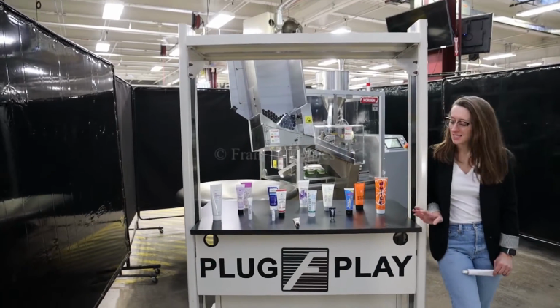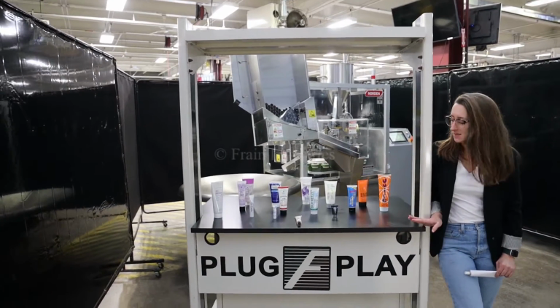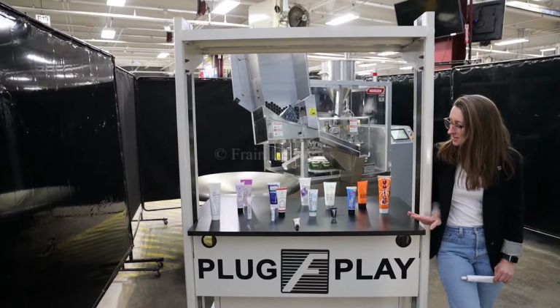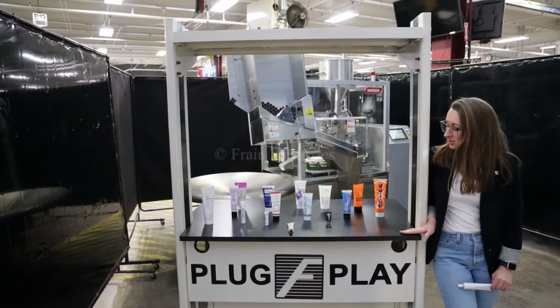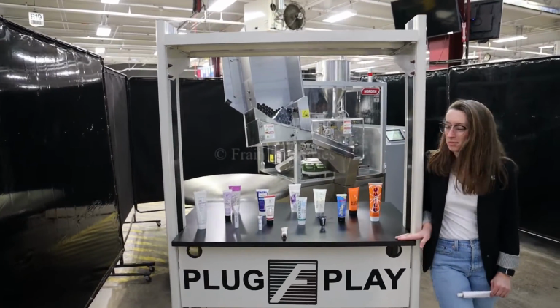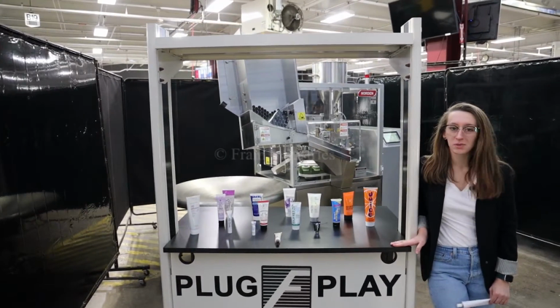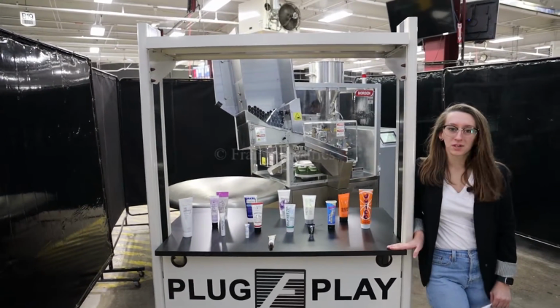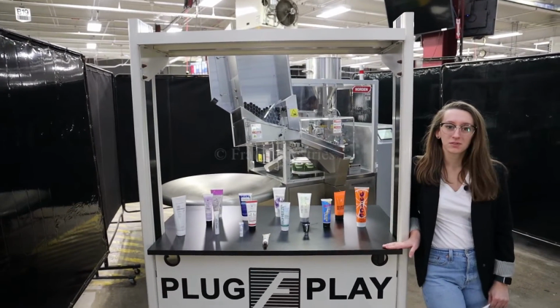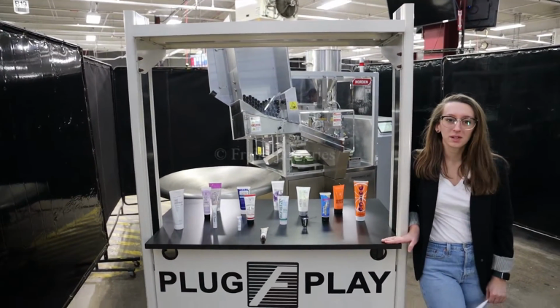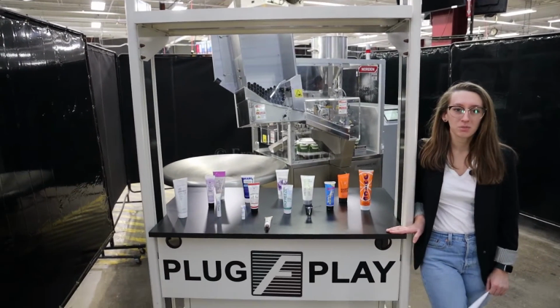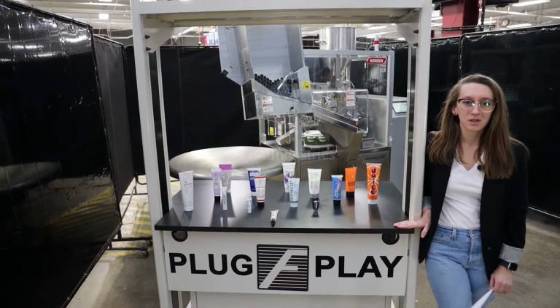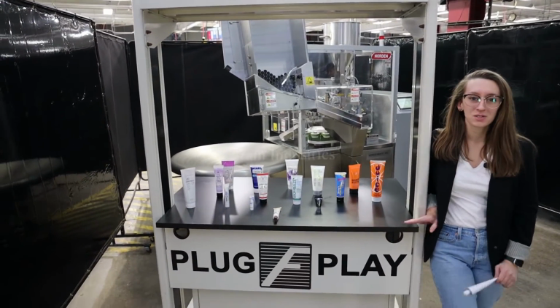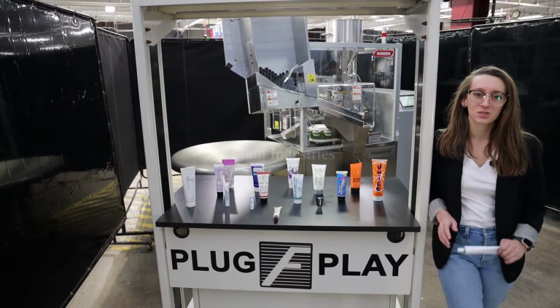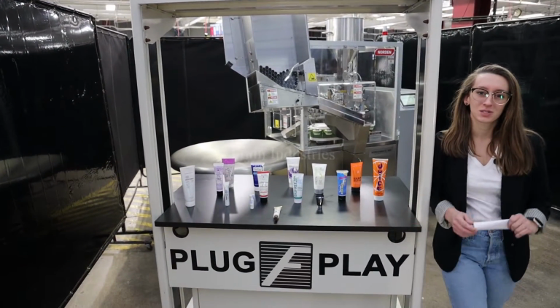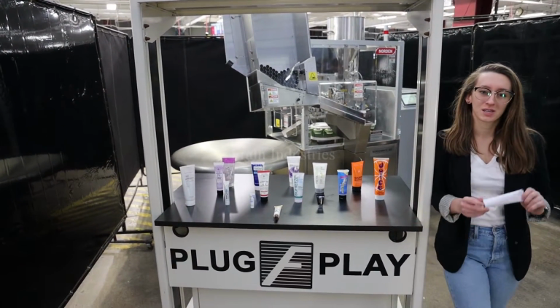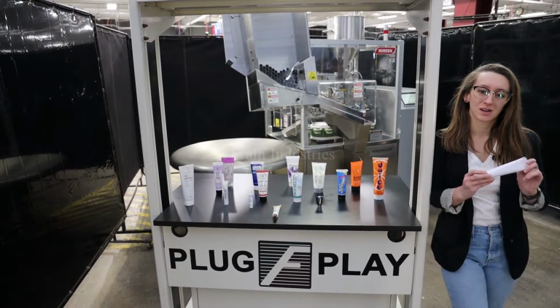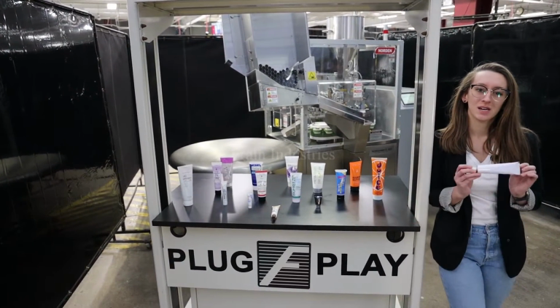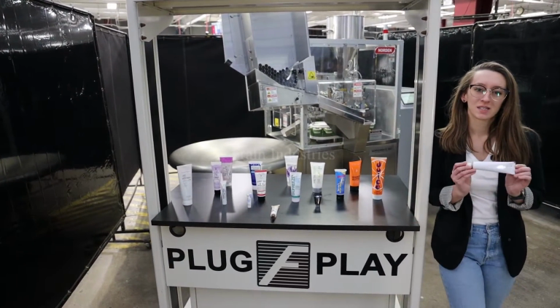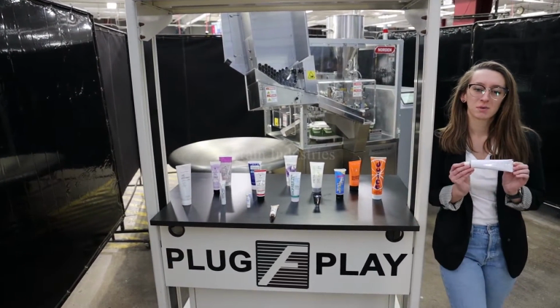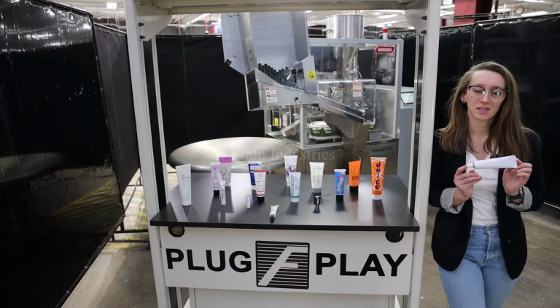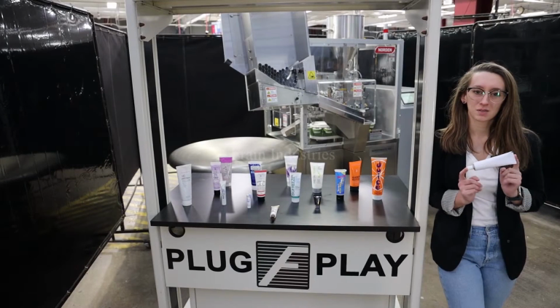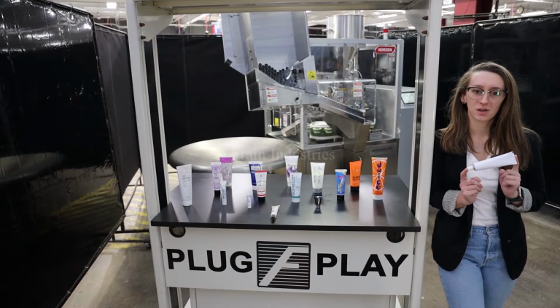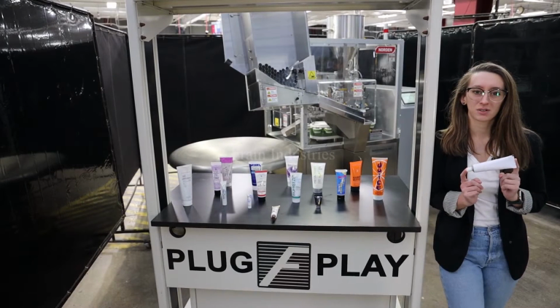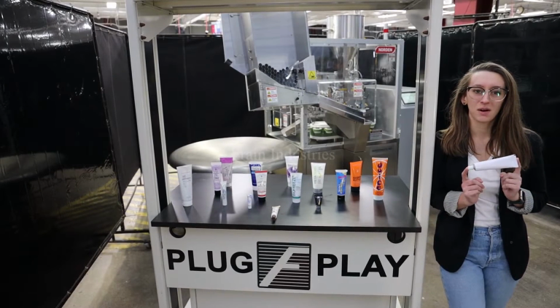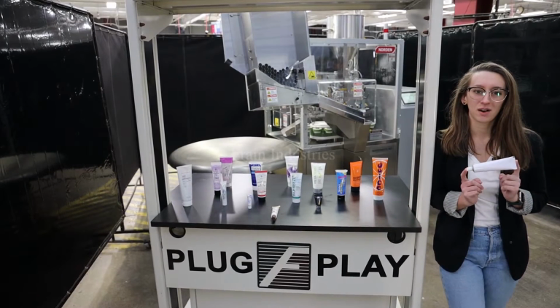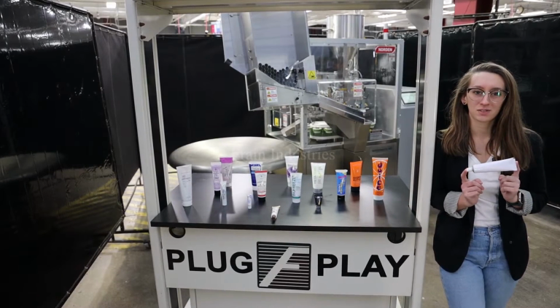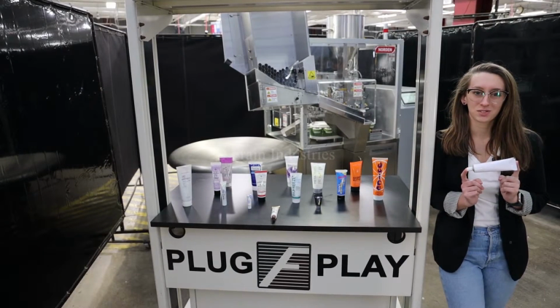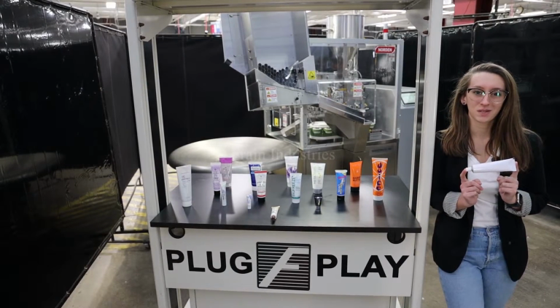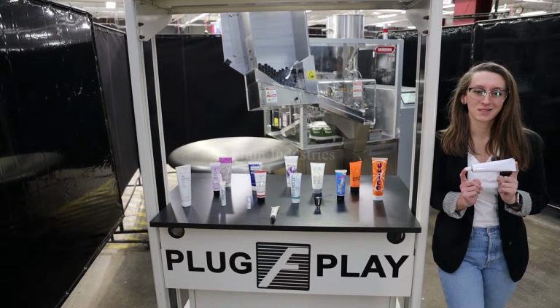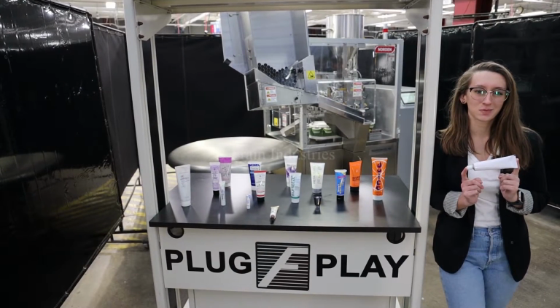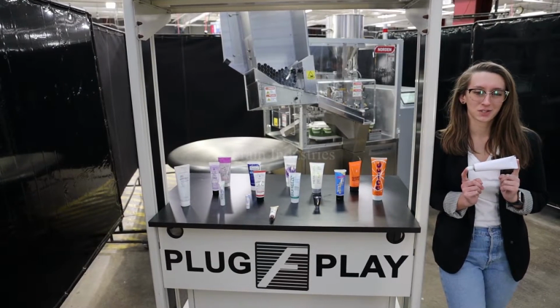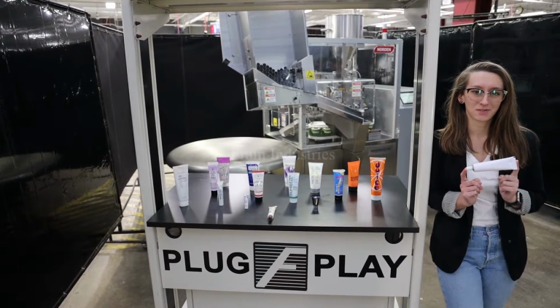Systems like this are capable of running a variety of products such as you see here. They'll be running this product through at 500 shipping cases per shift.